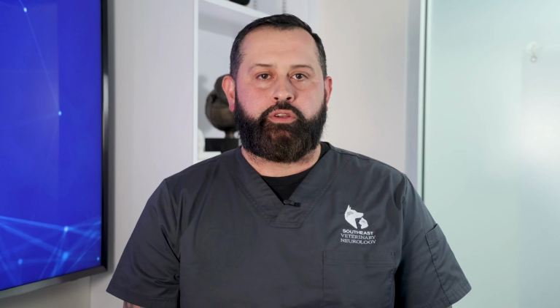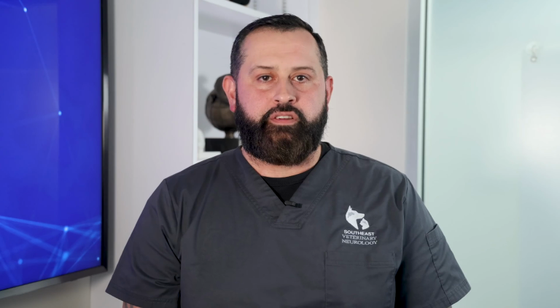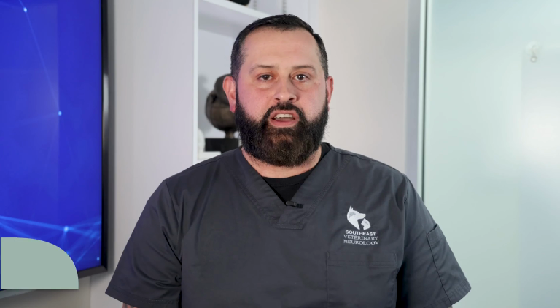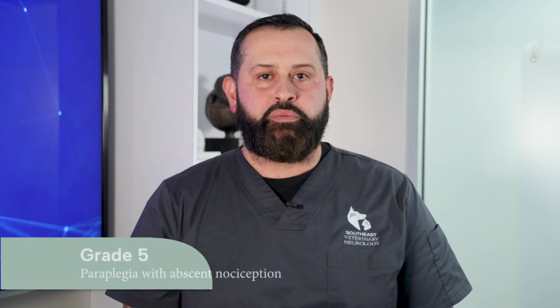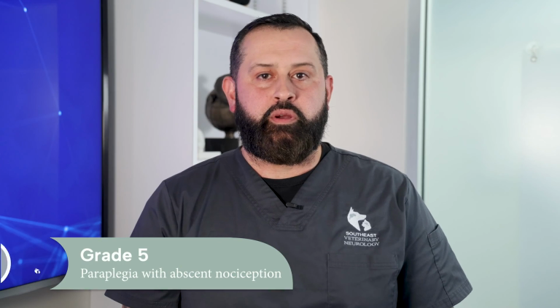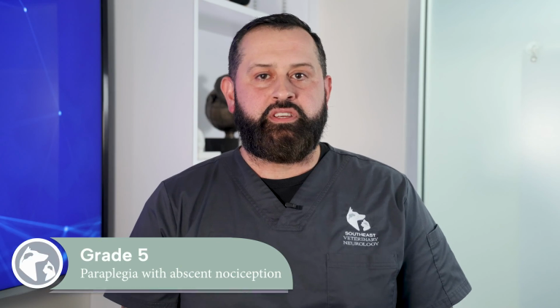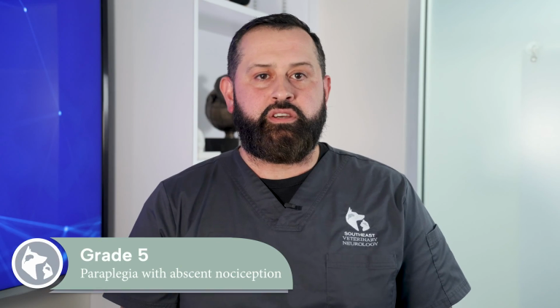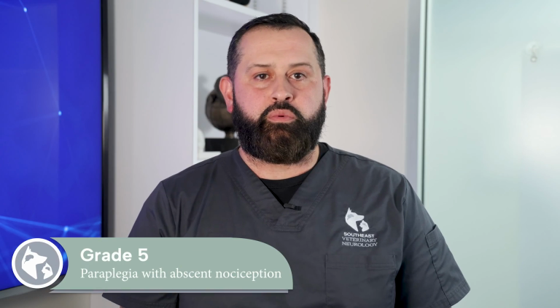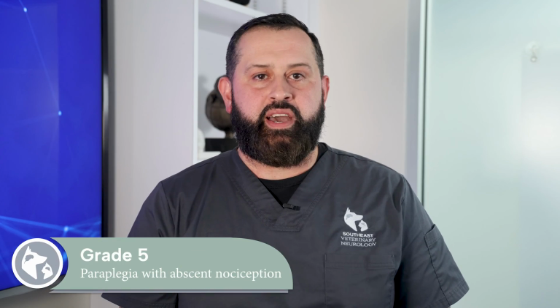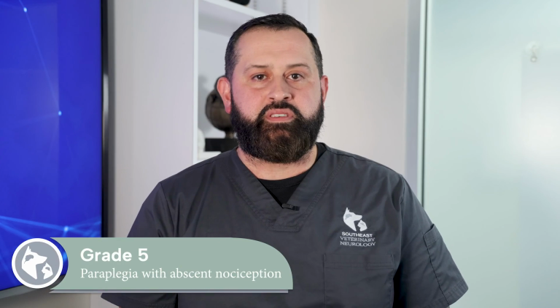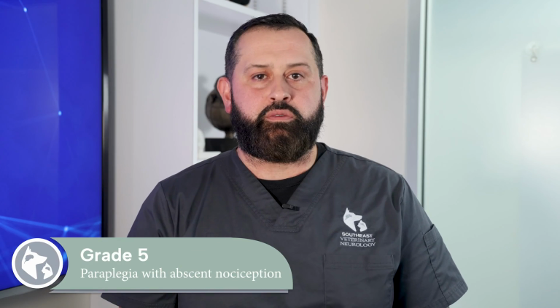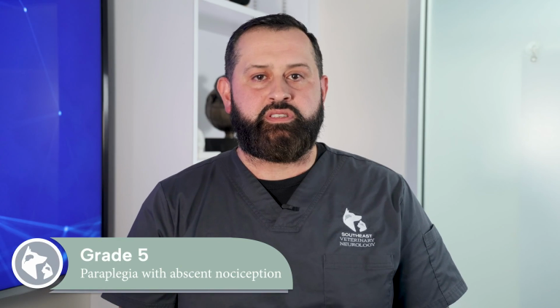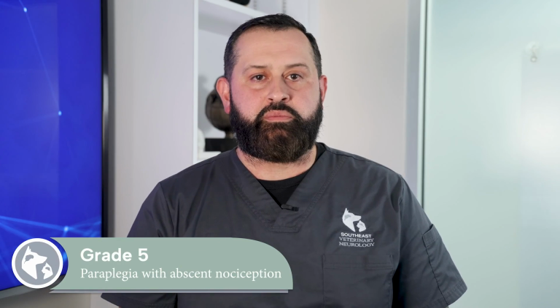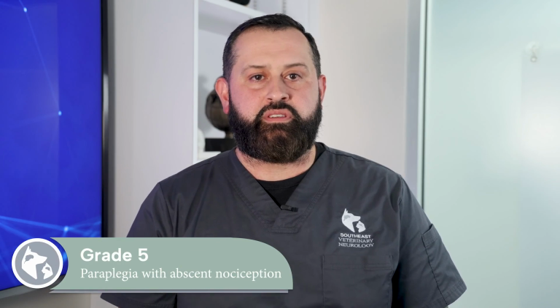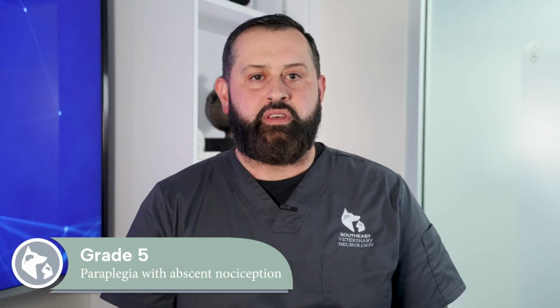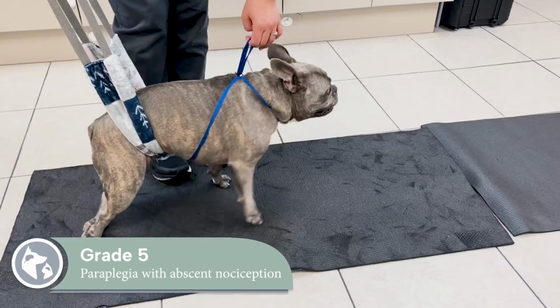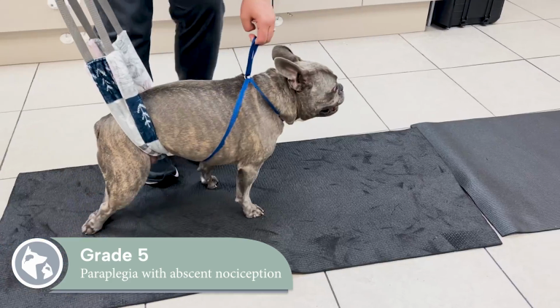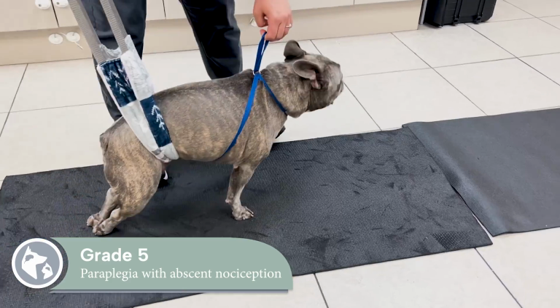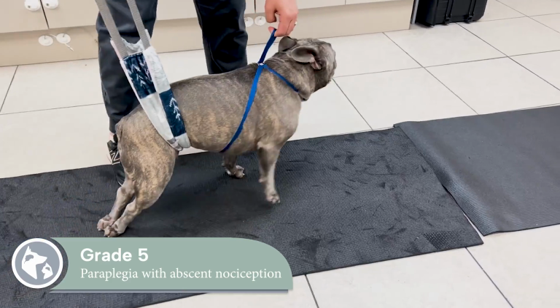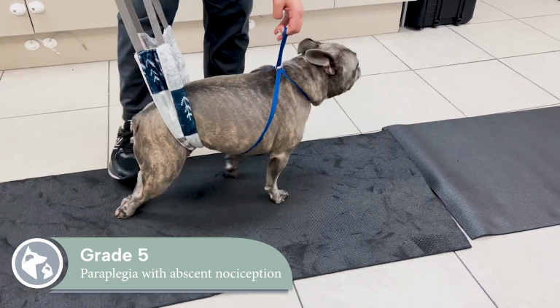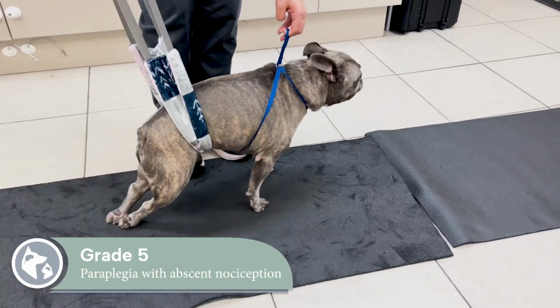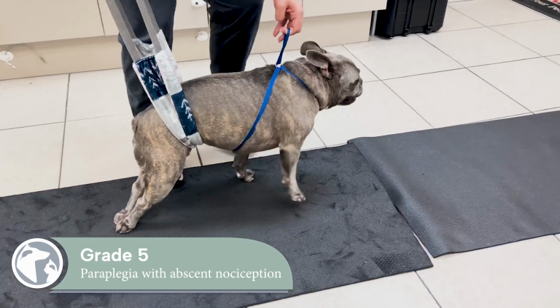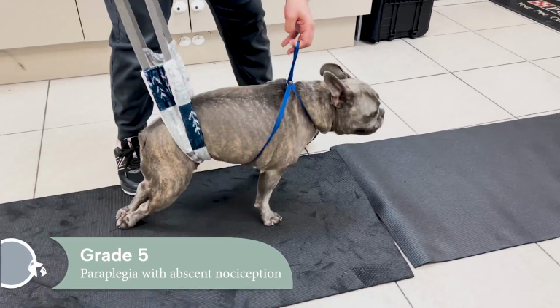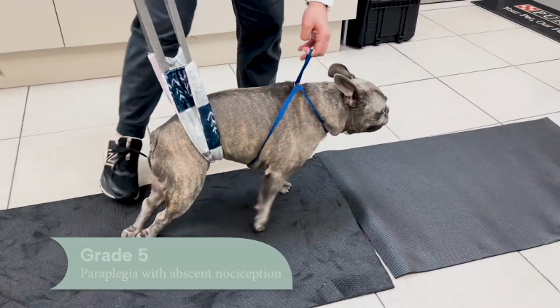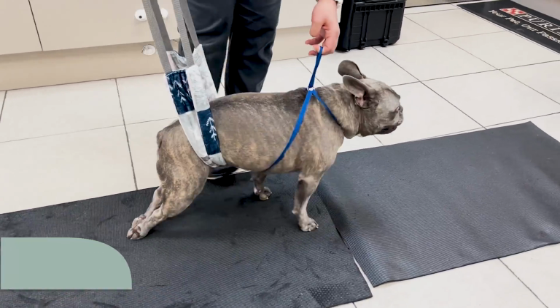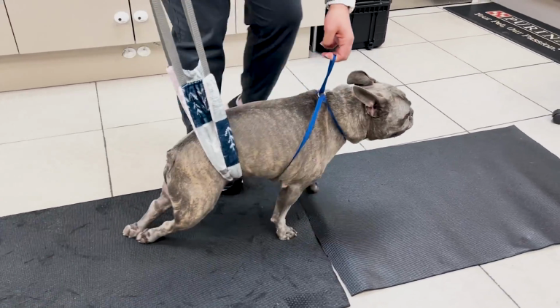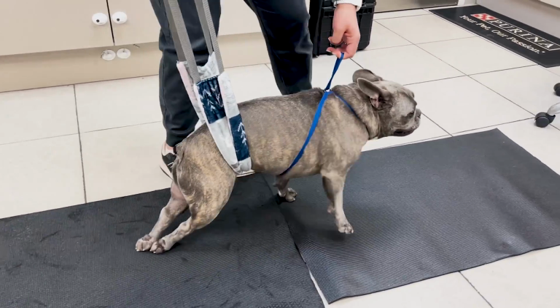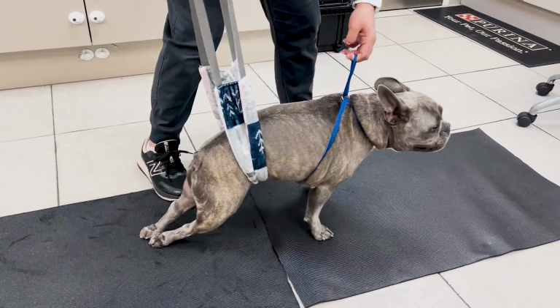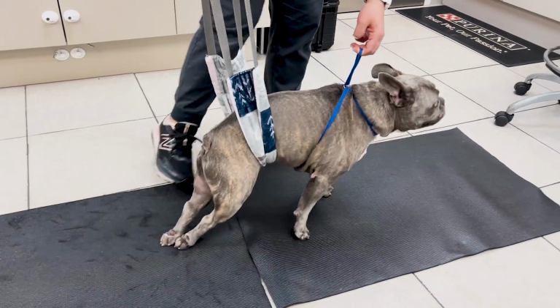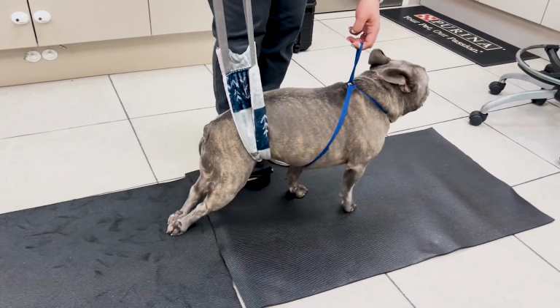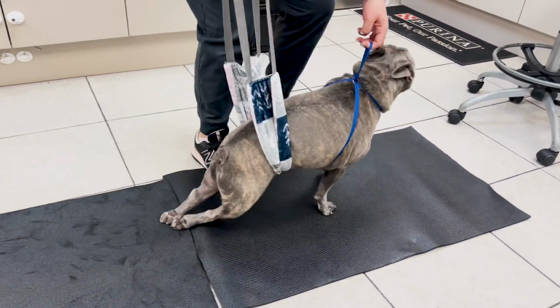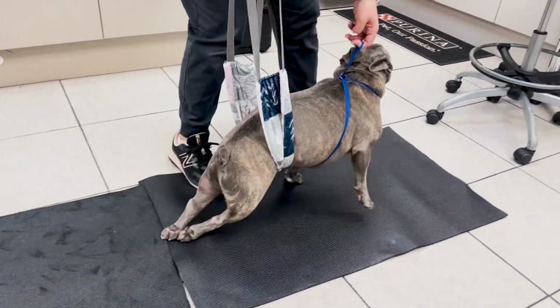Grade 5 is paraplegia with absent nociception. Pets cannot stand, walk, move, or feel their rear limbs.